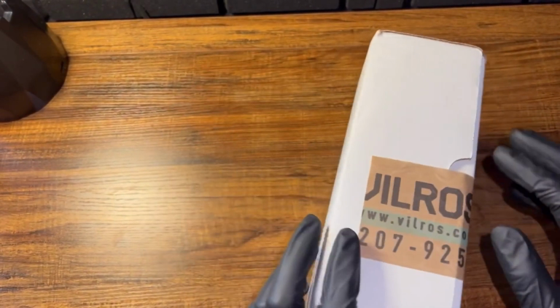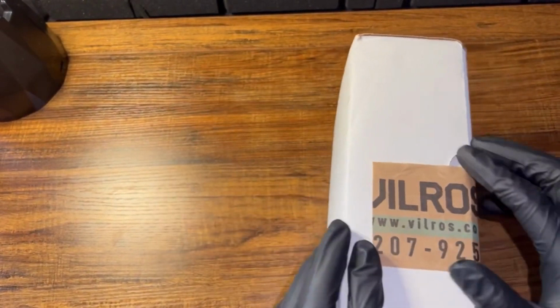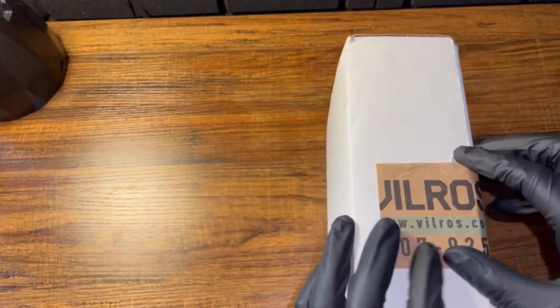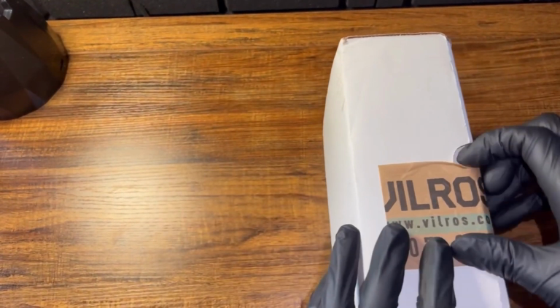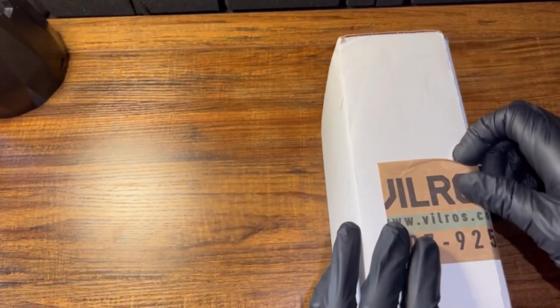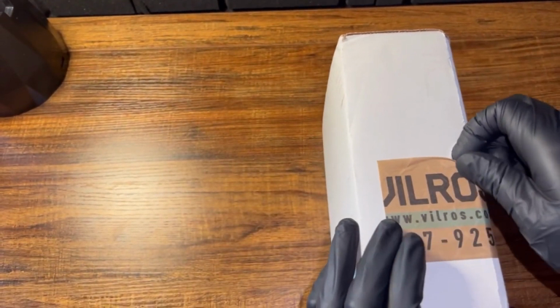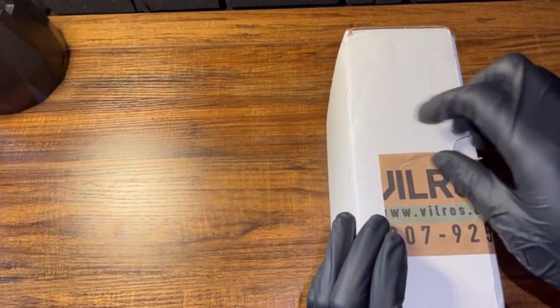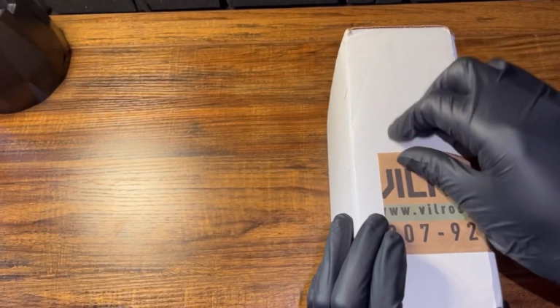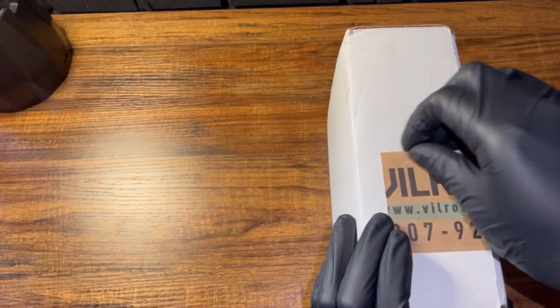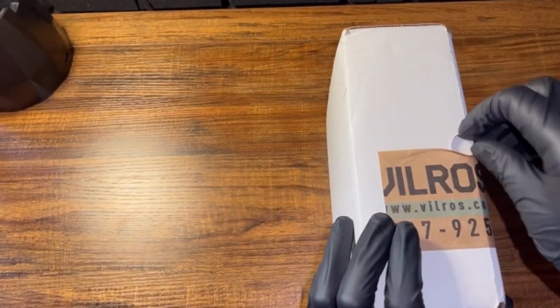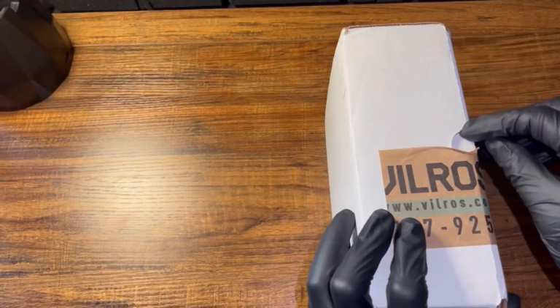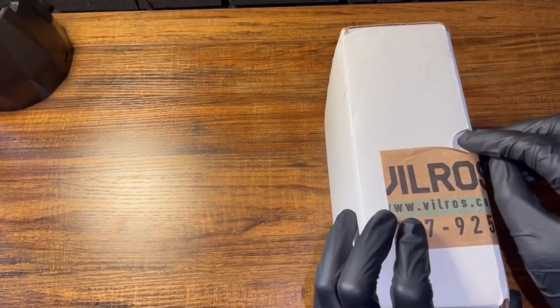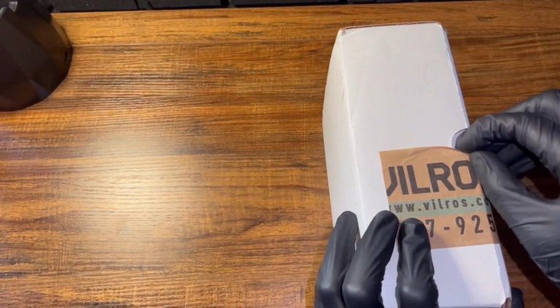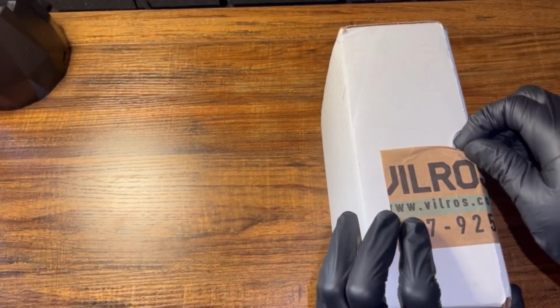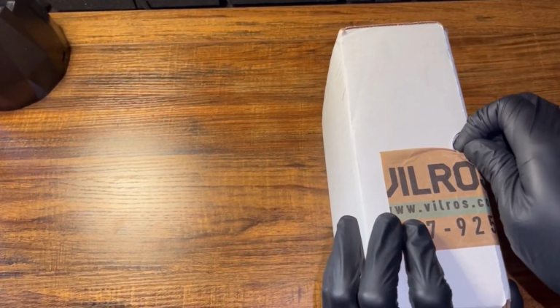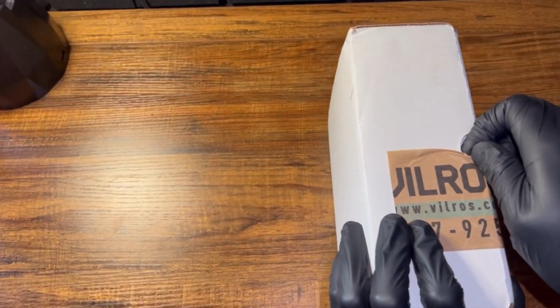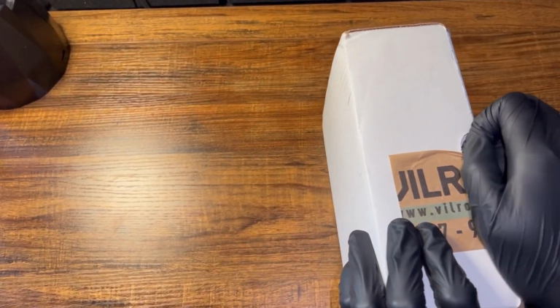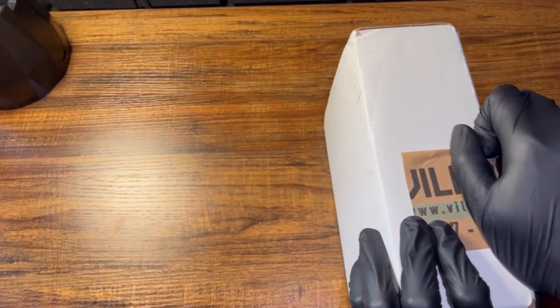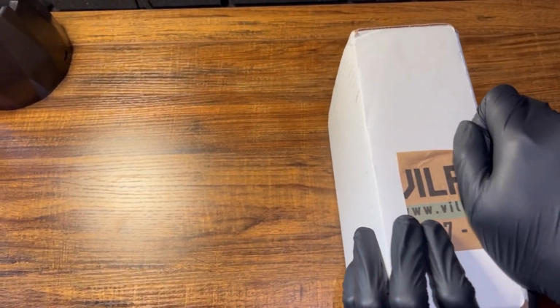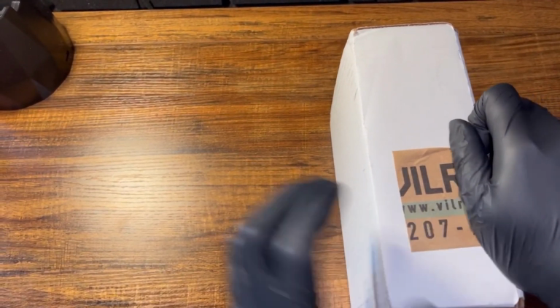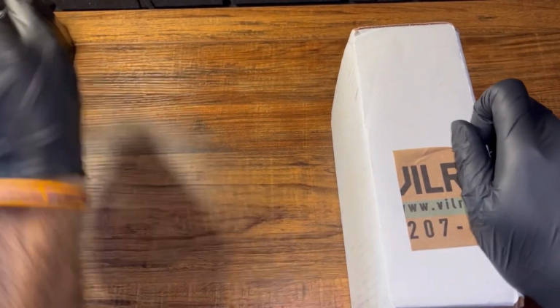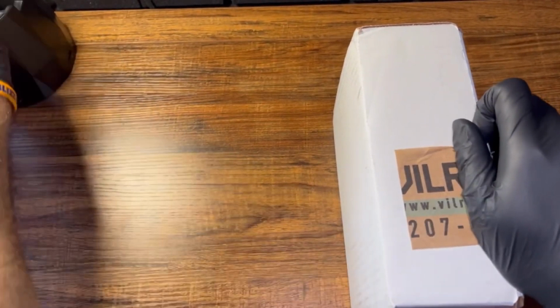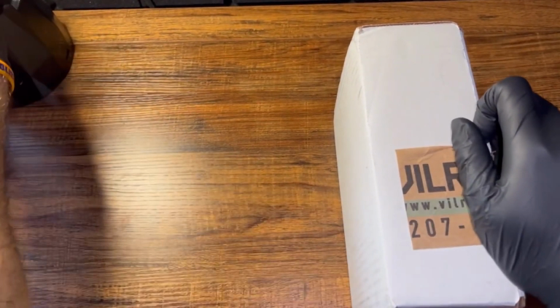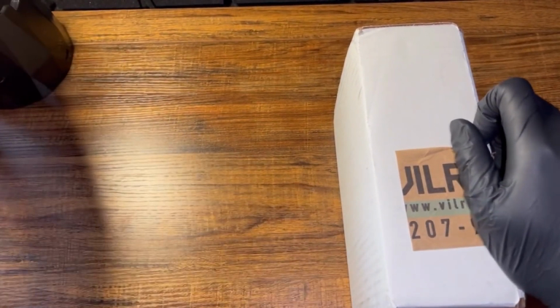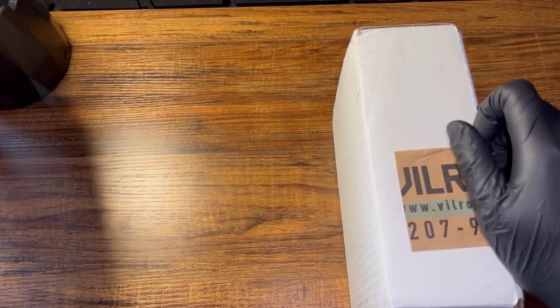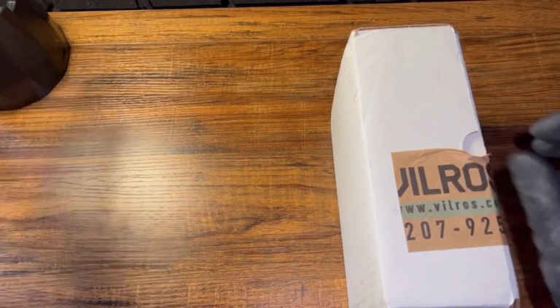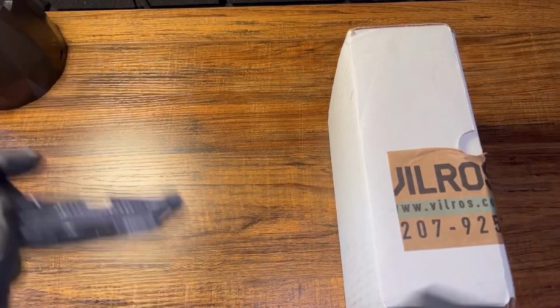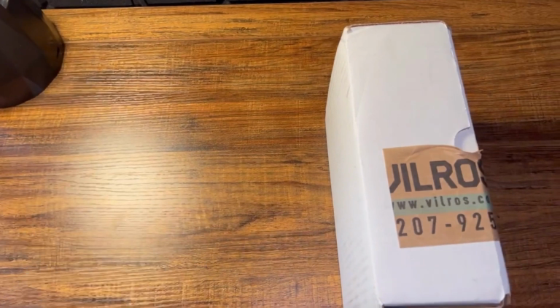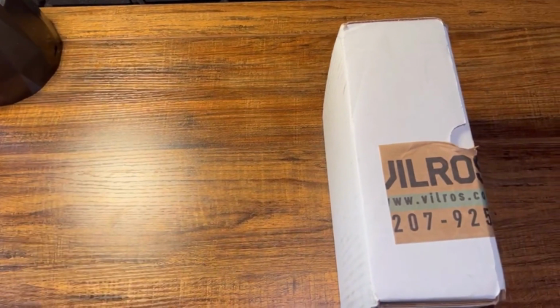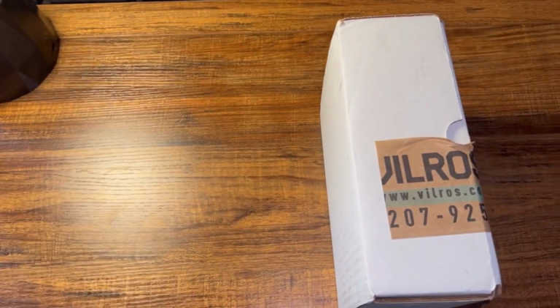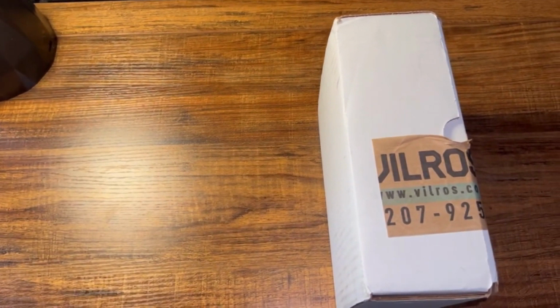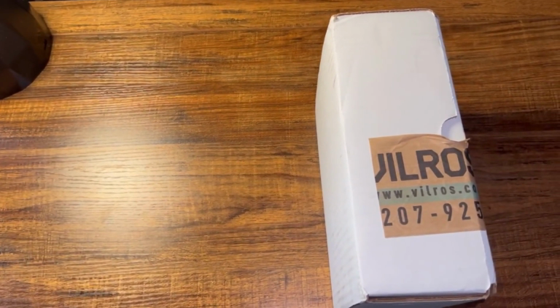What you're seeing here is the Vilrose Raspberry Pi 5 starter kit, which I'm gonna unbox.